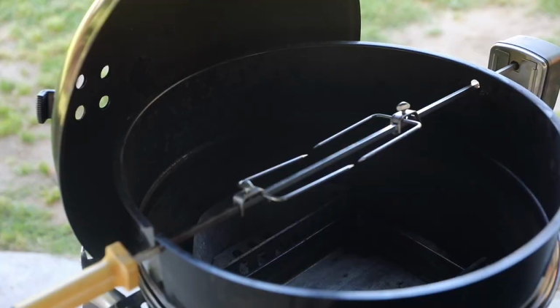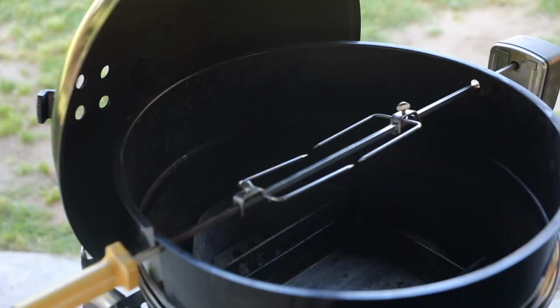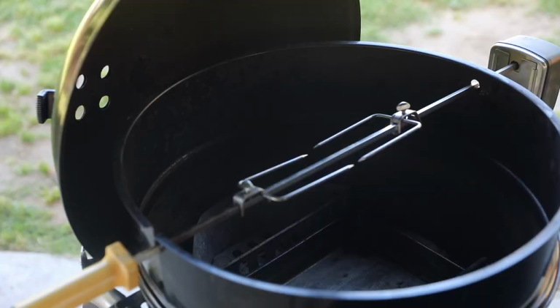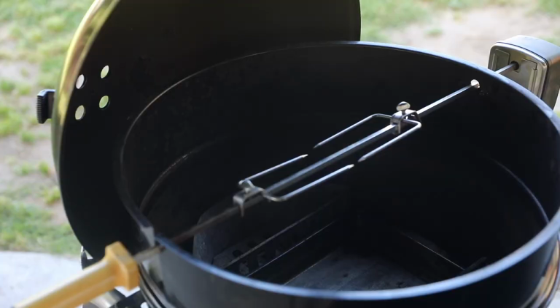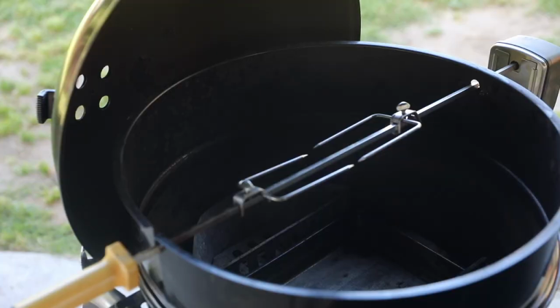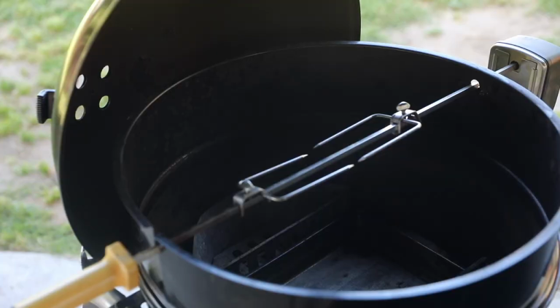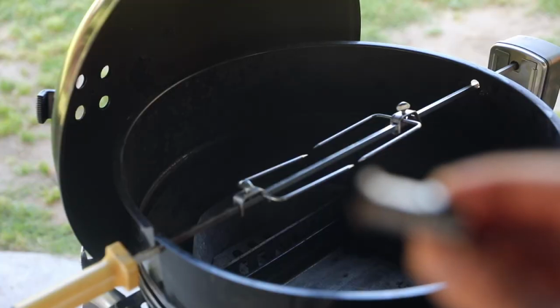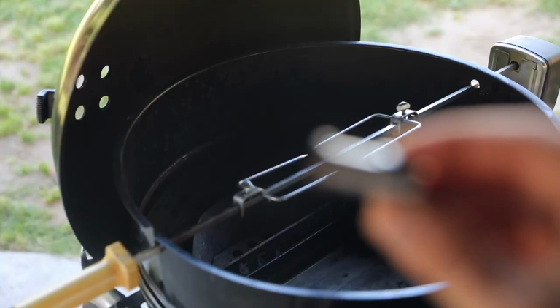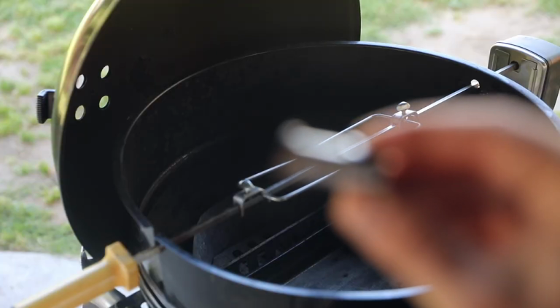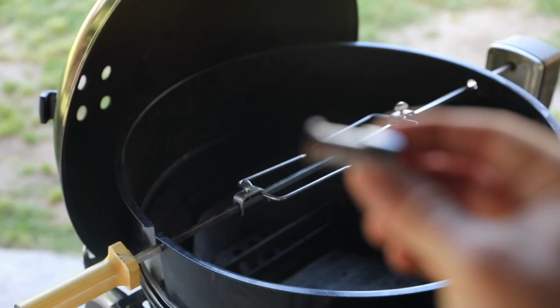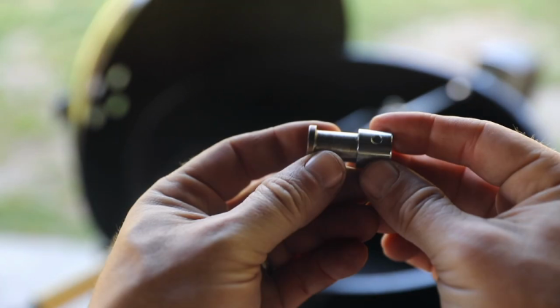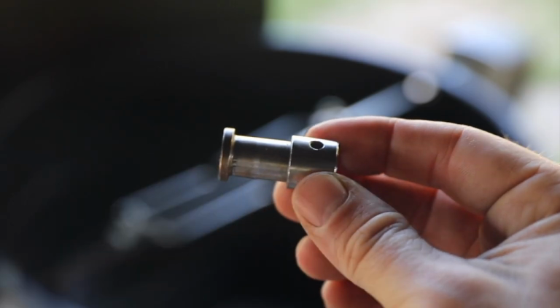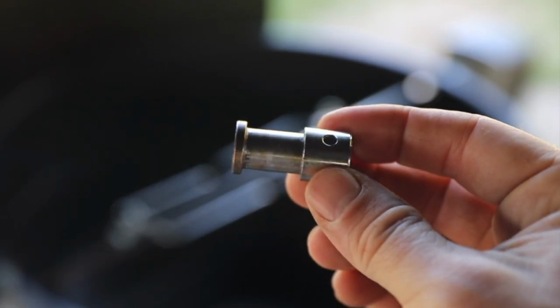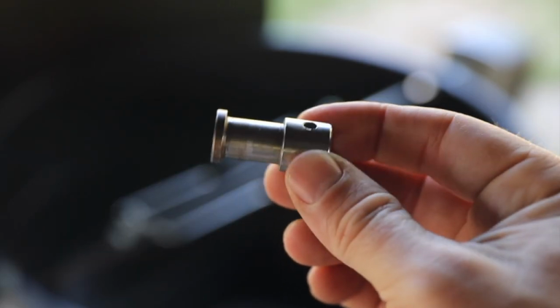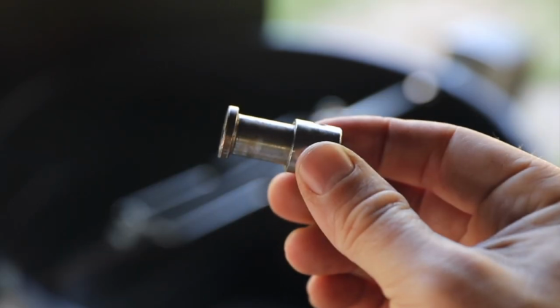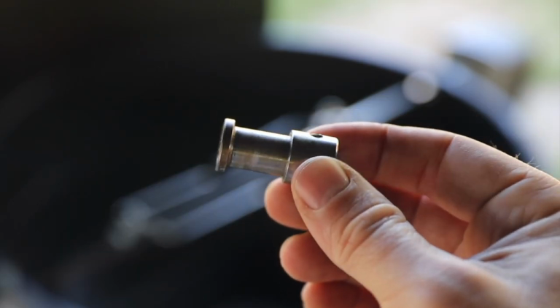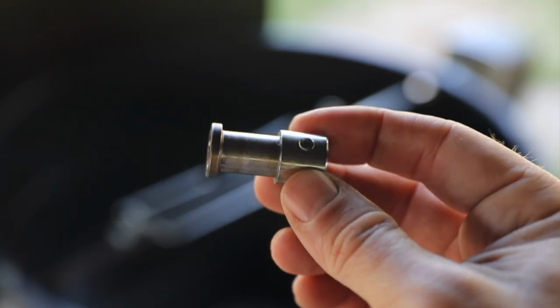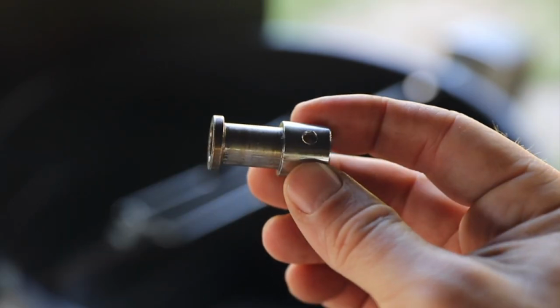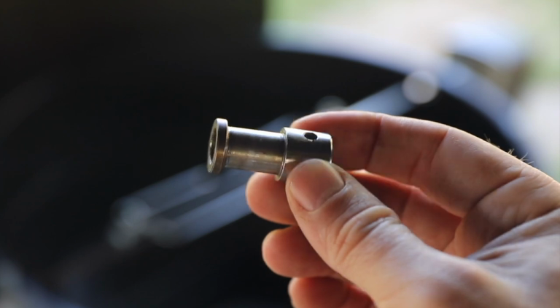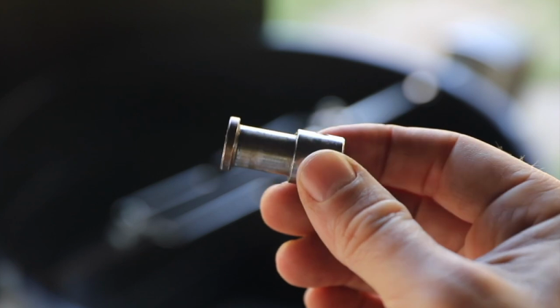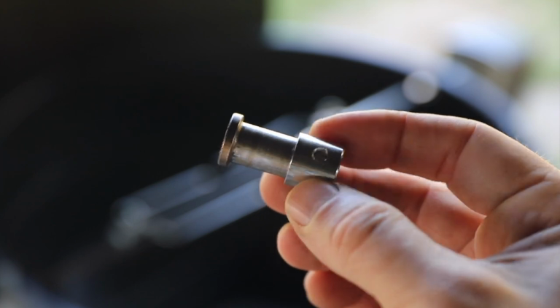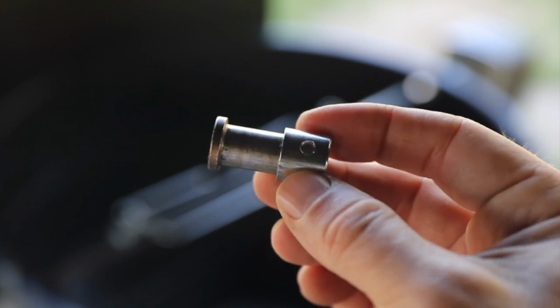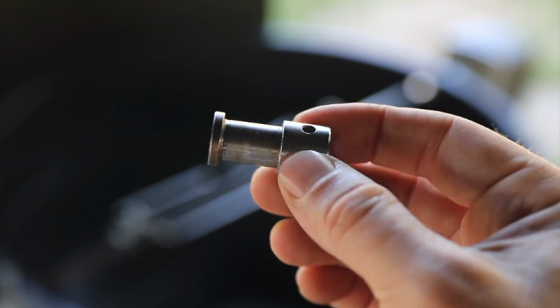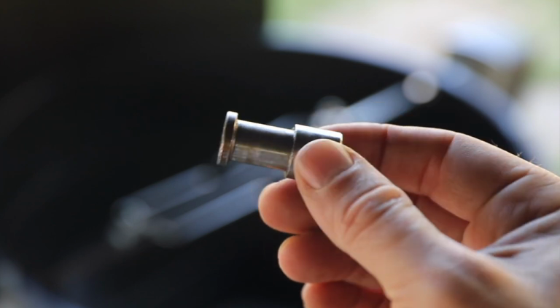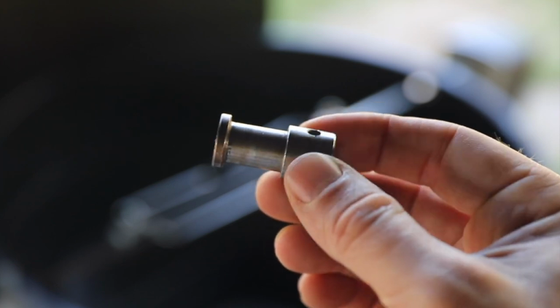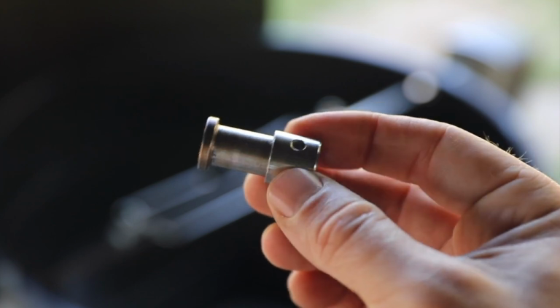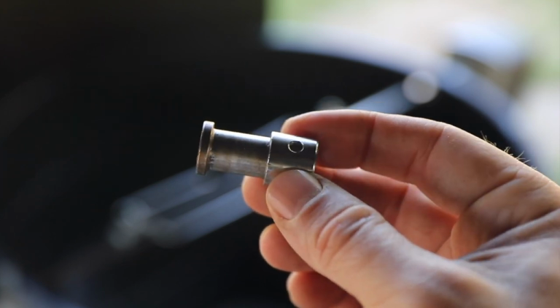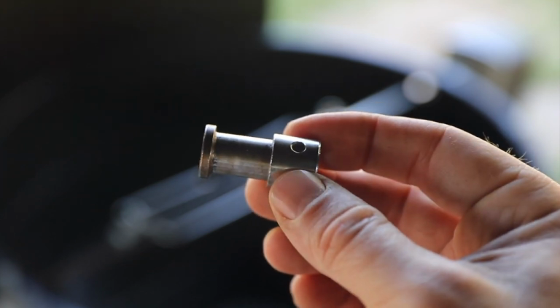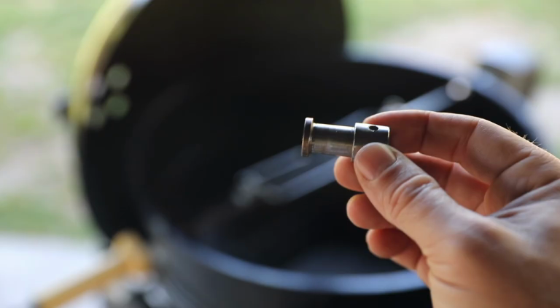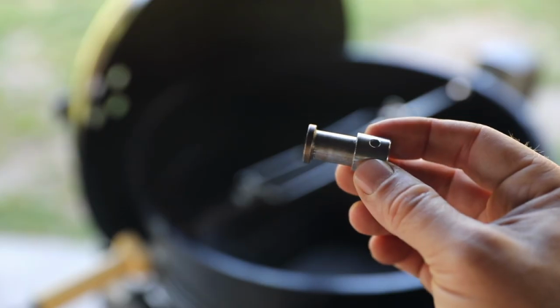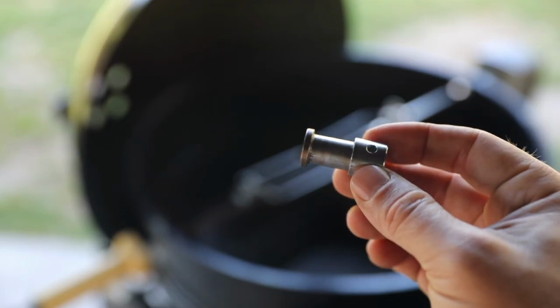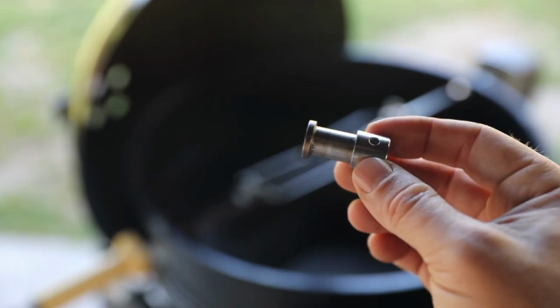The solution I found was this — it's called a spit rod bushing, and it will run you less than five bucks. Here's how it works.